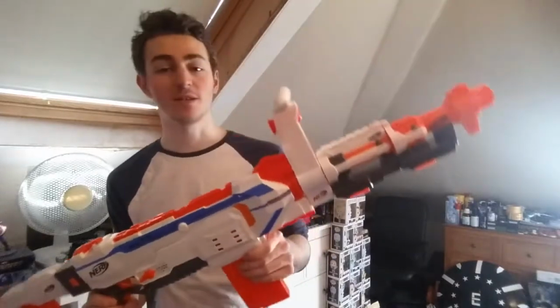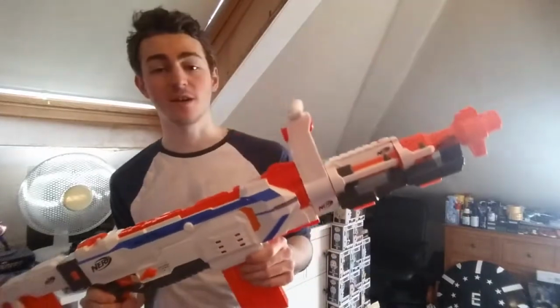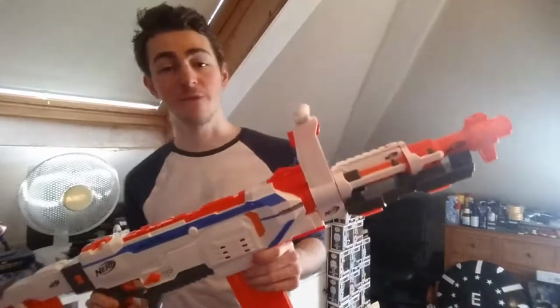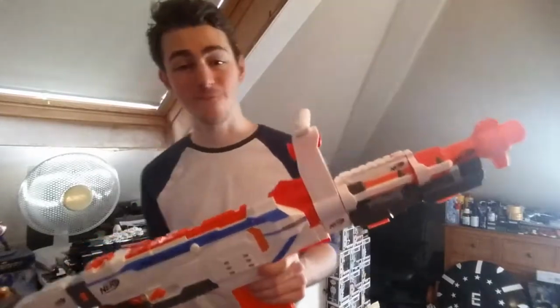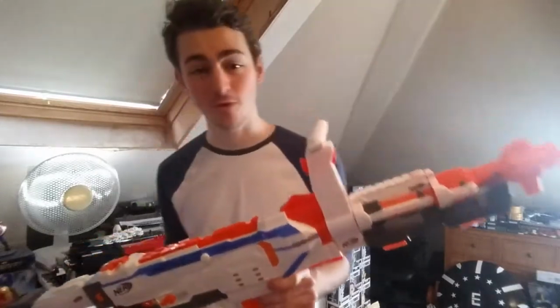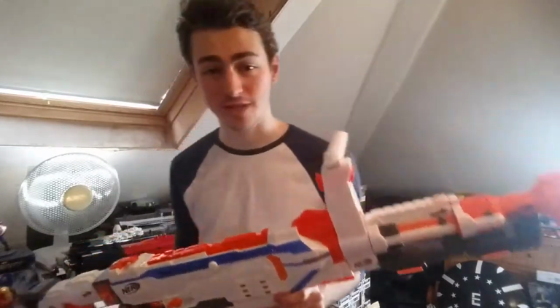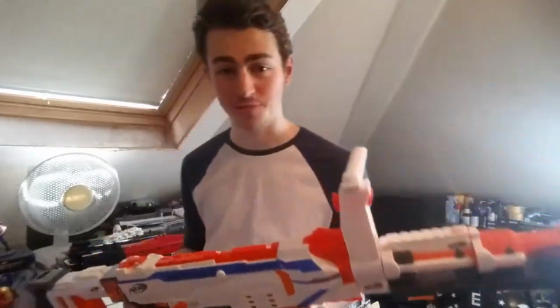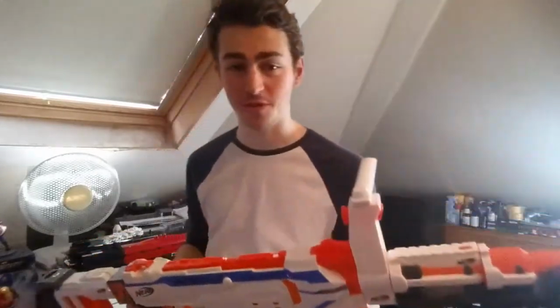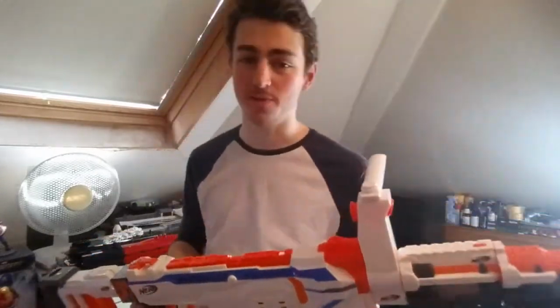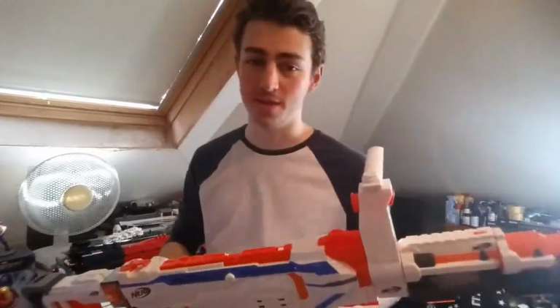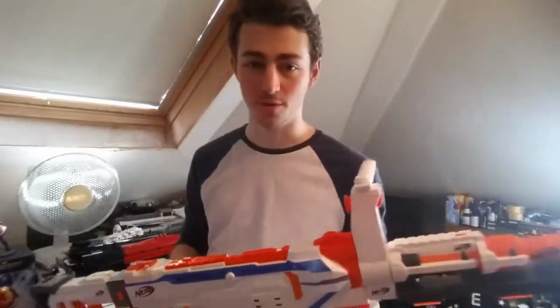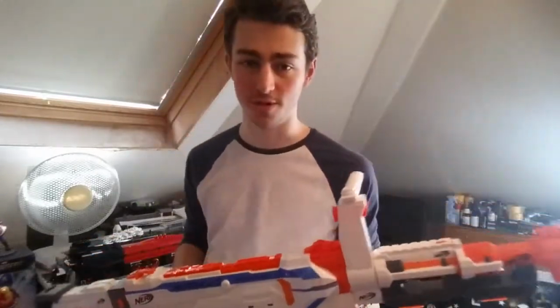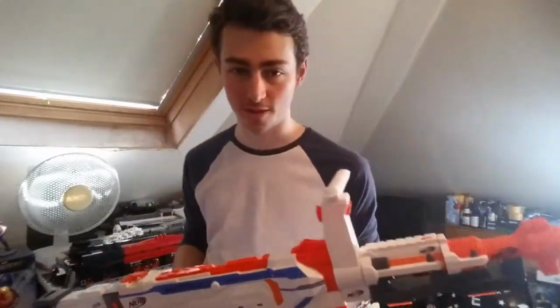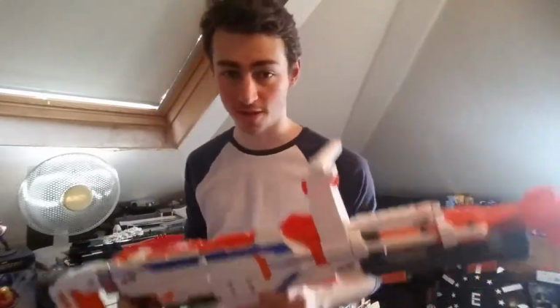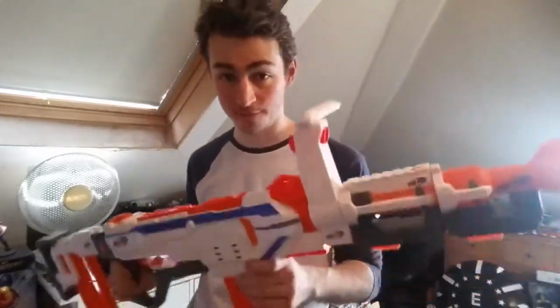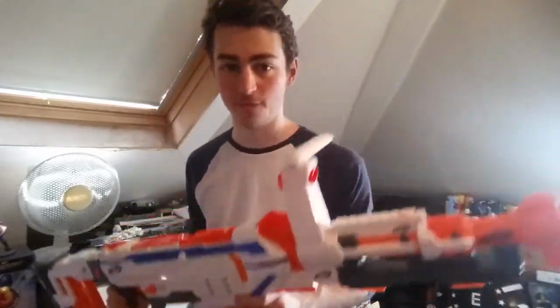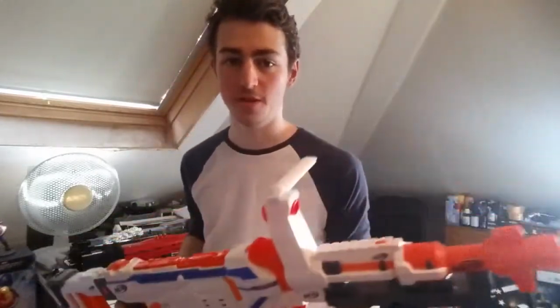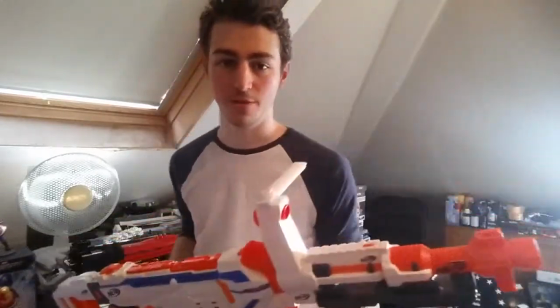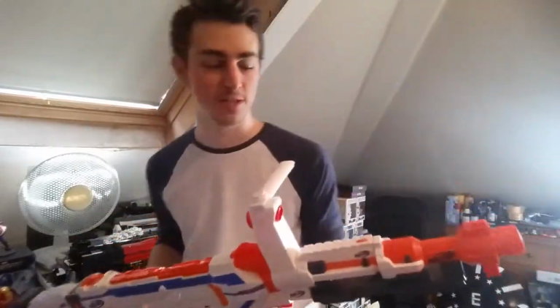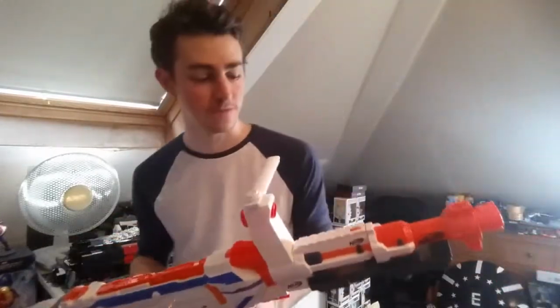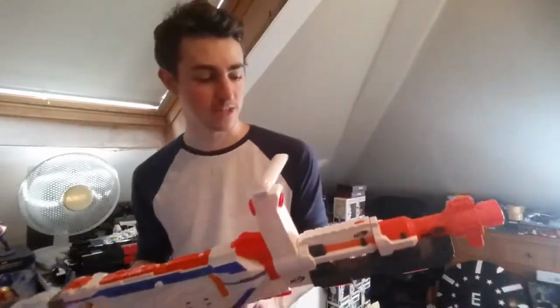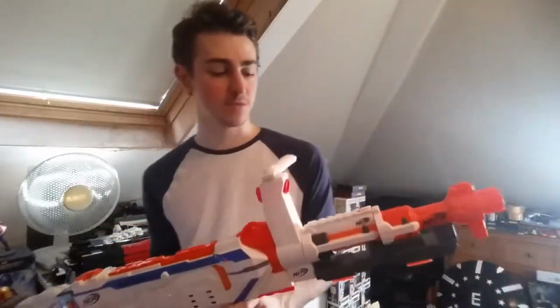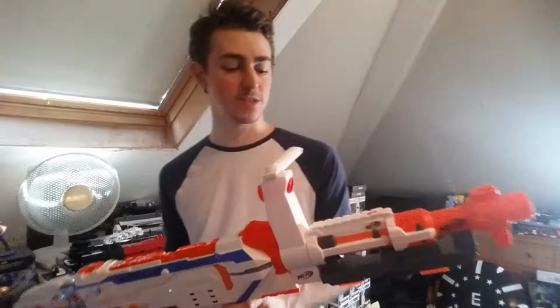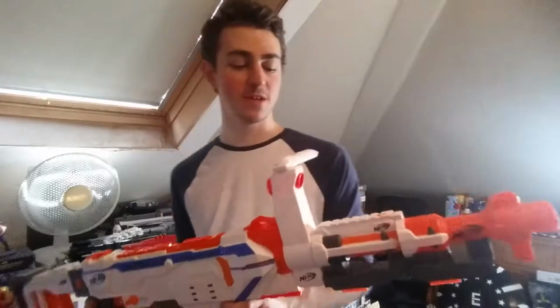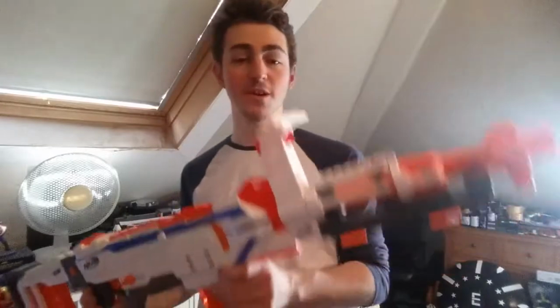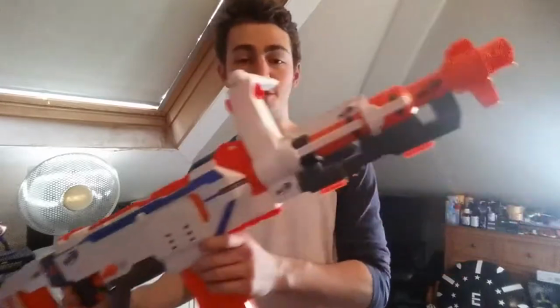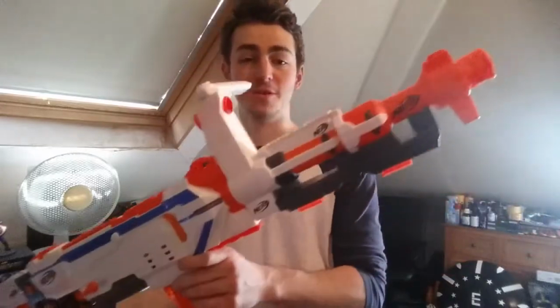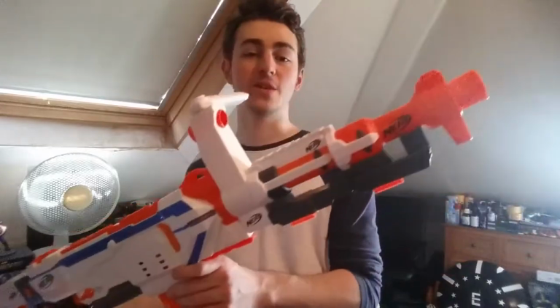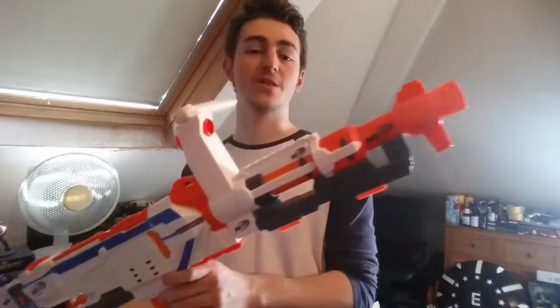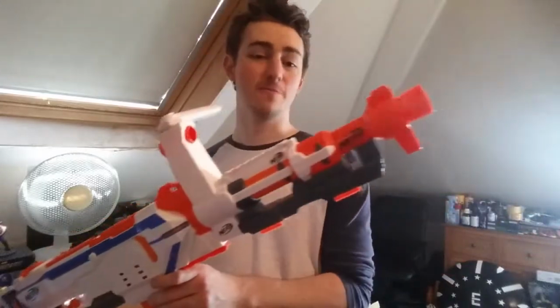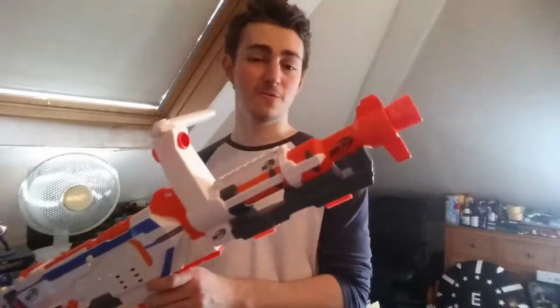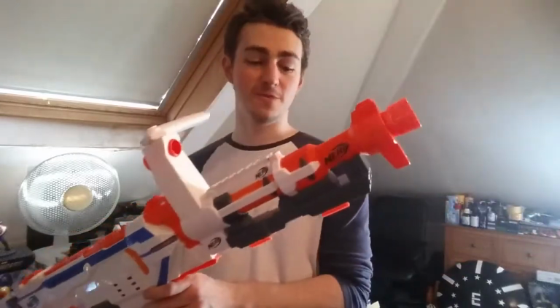It does come with four attachments, obviously in the Modulus line you need plenty of attachments. Three of which are barrels.